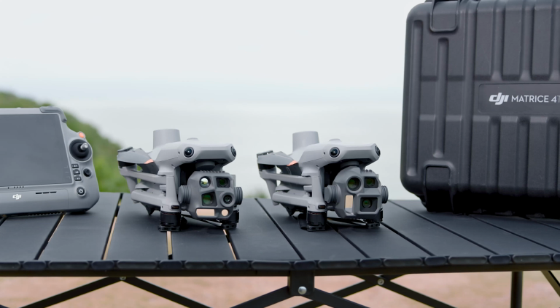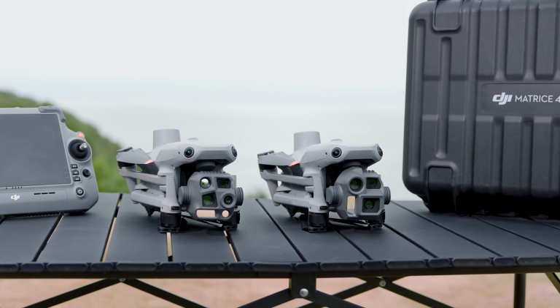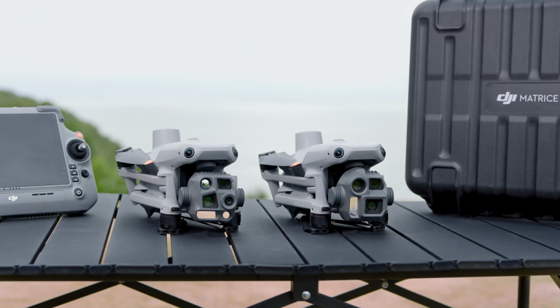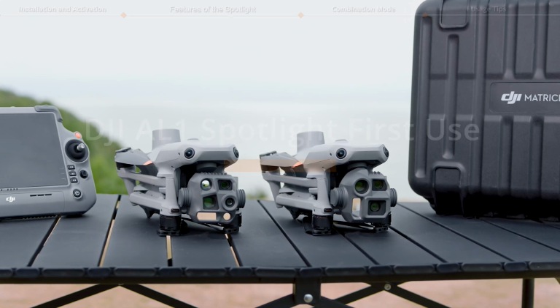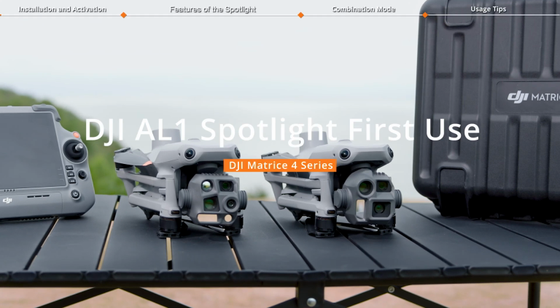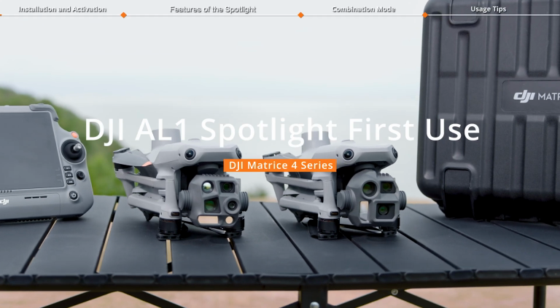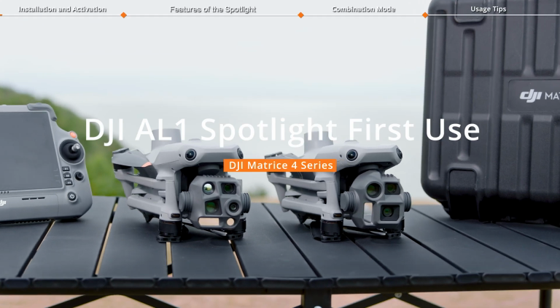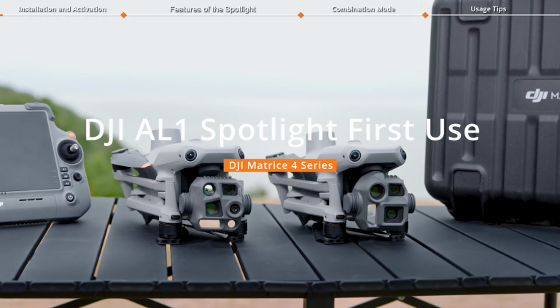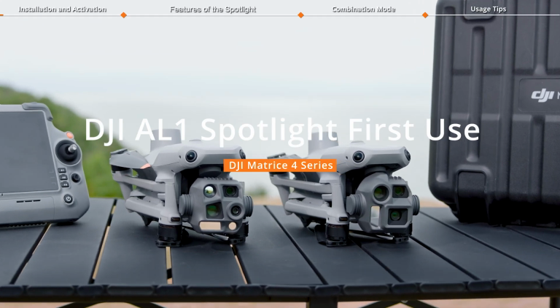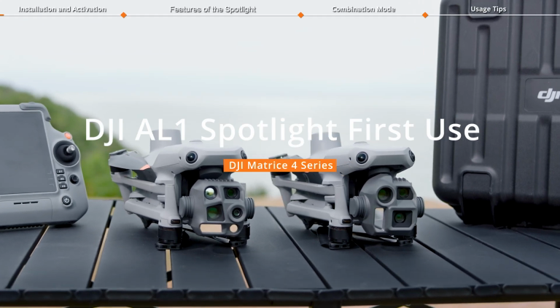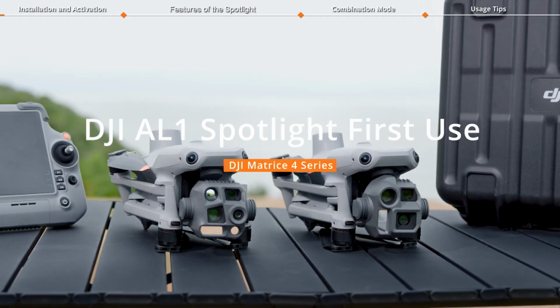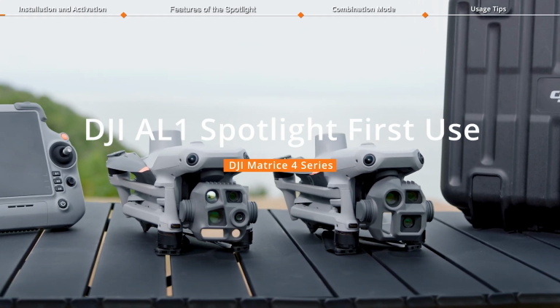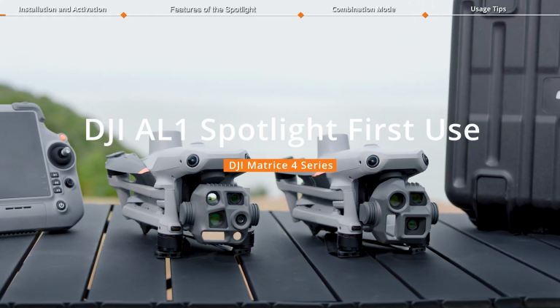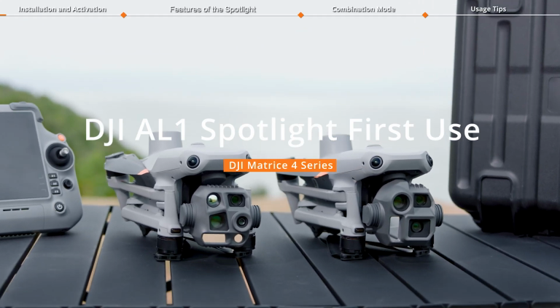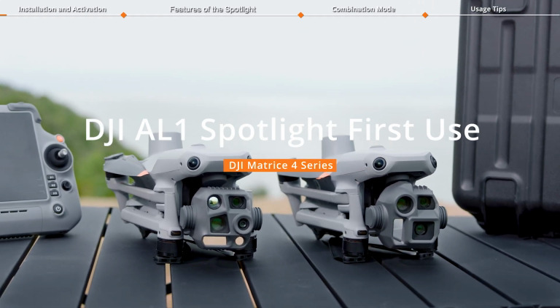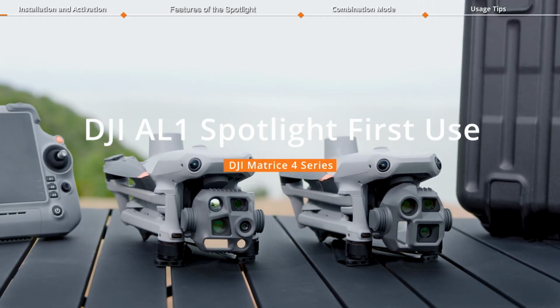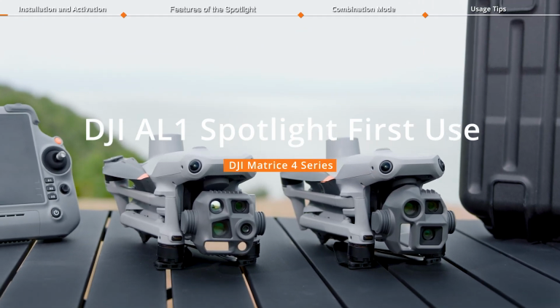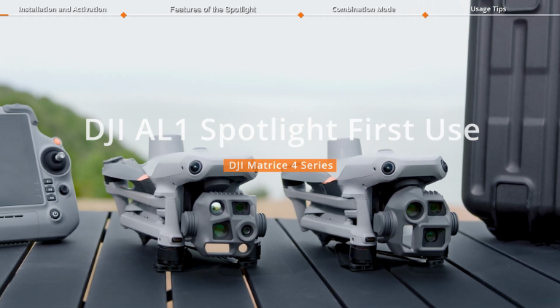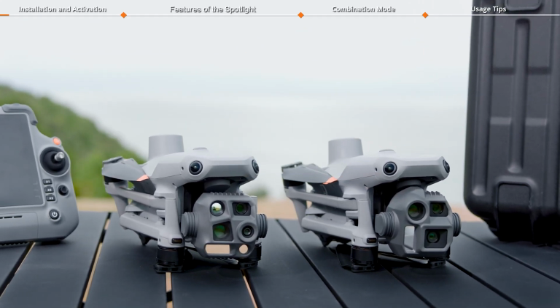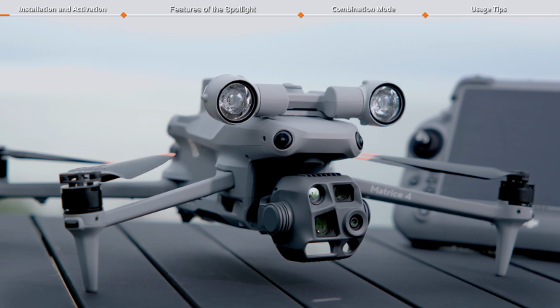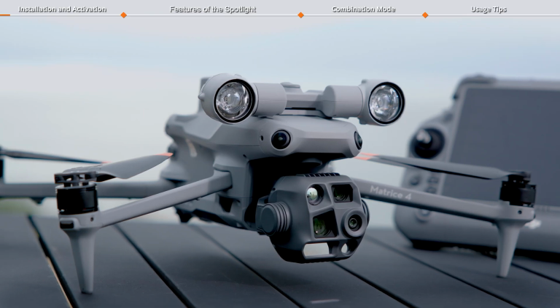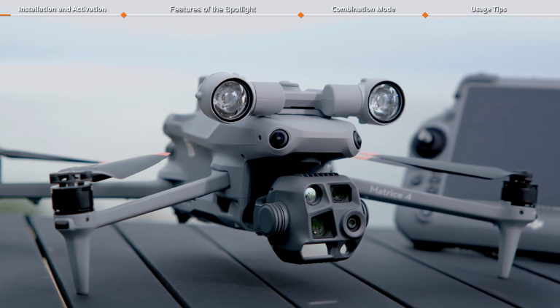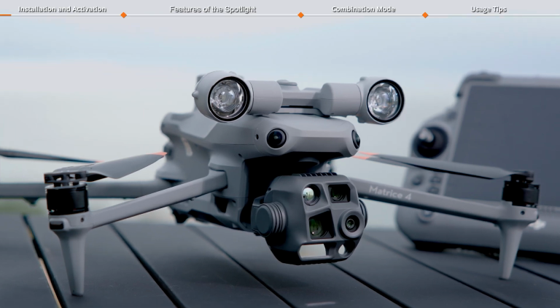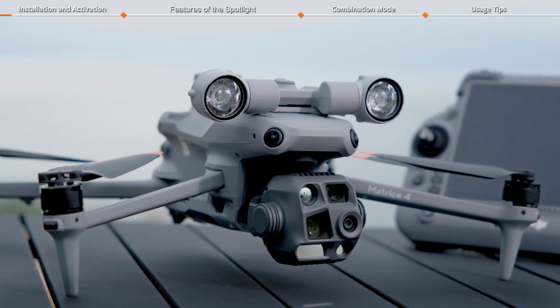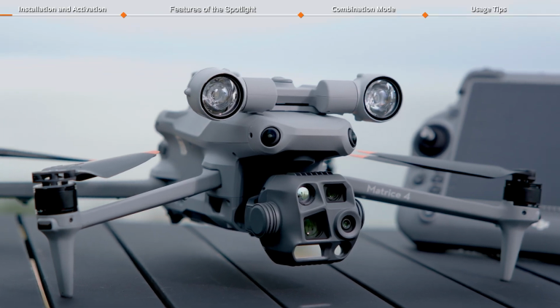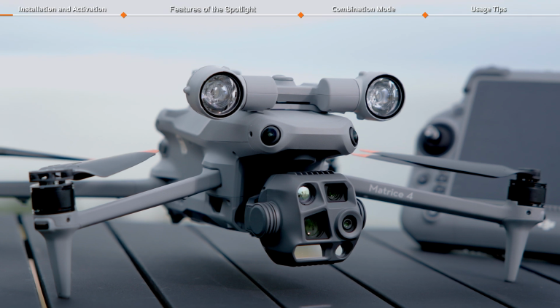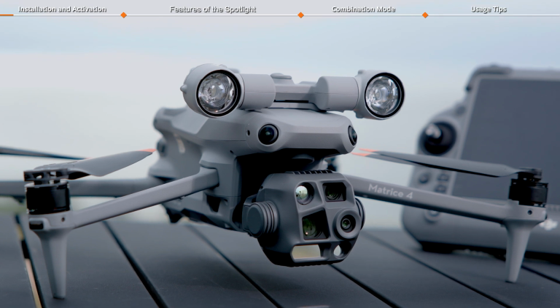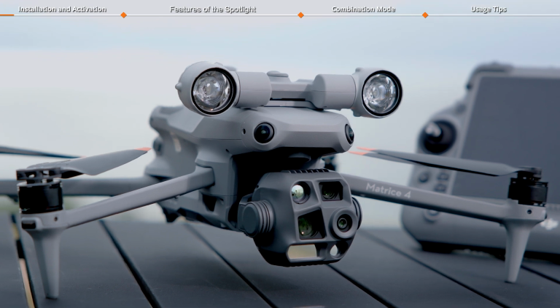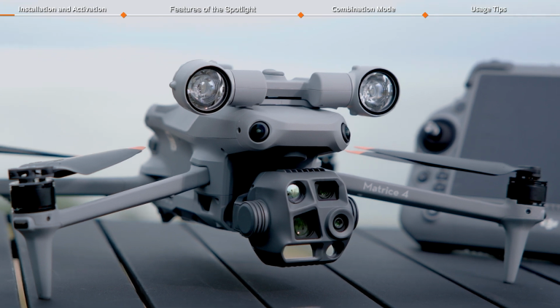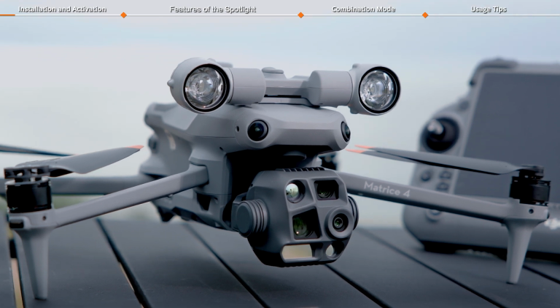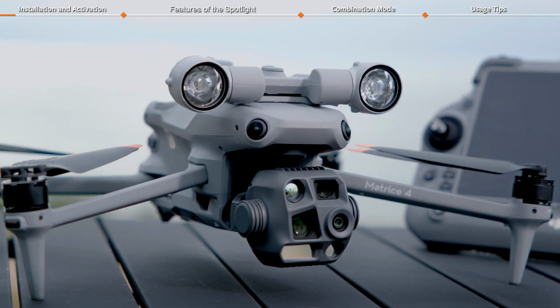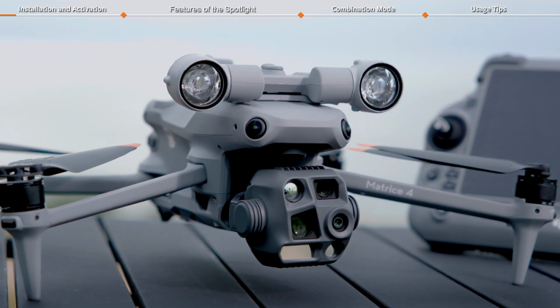Welcome to our tutorial video for DJI Matrice 4 Series, where we will show you how to use DJI AL-1 Spotlight.